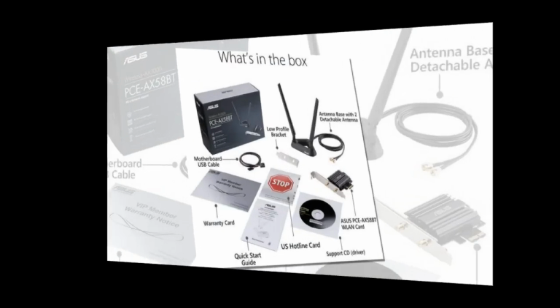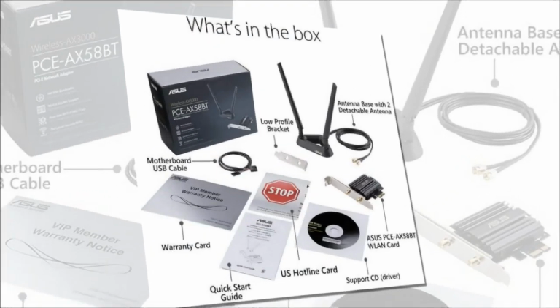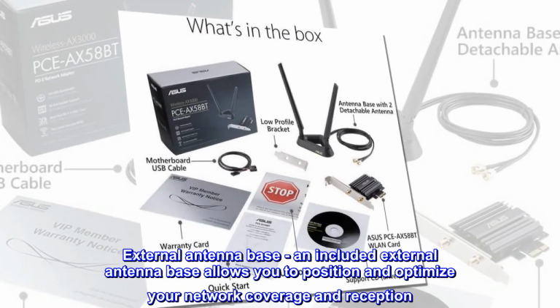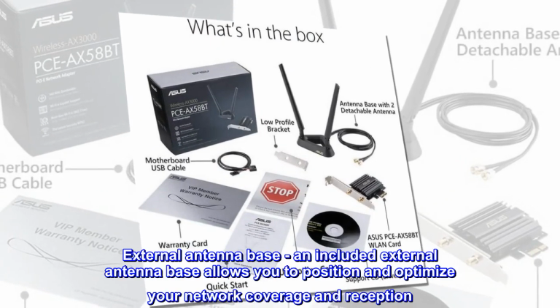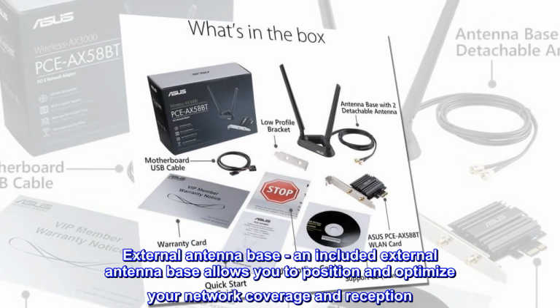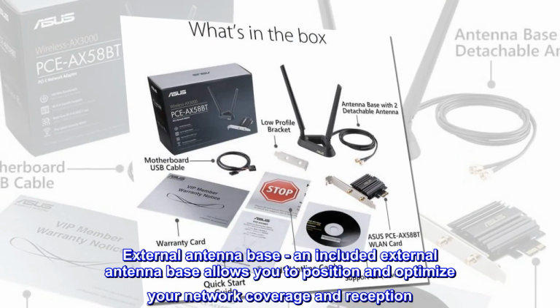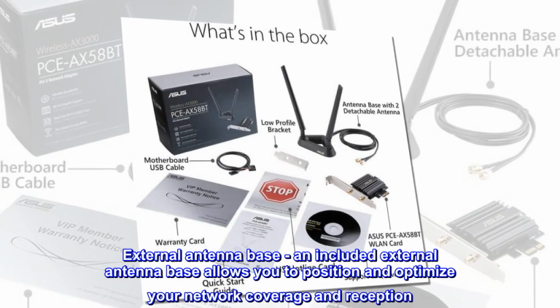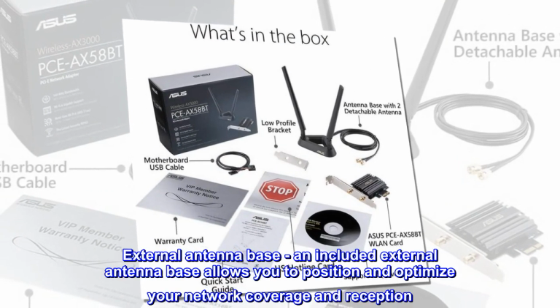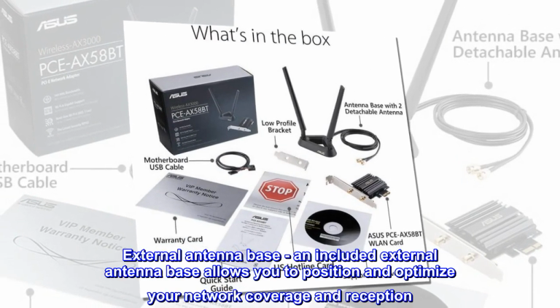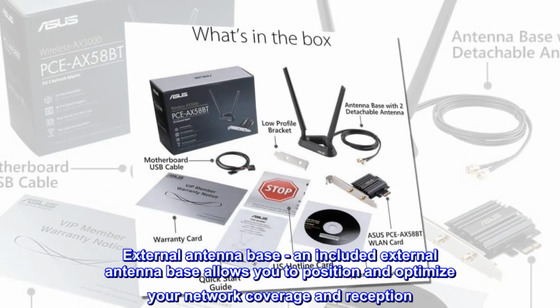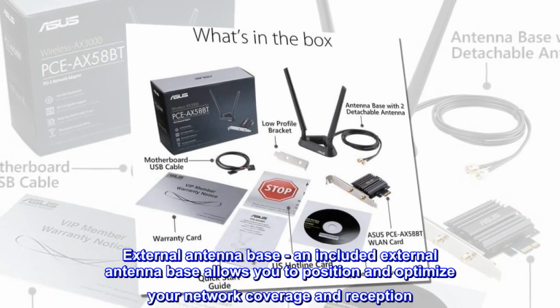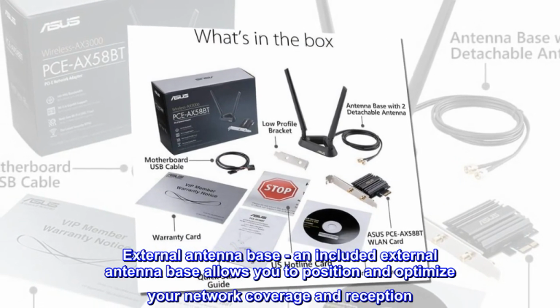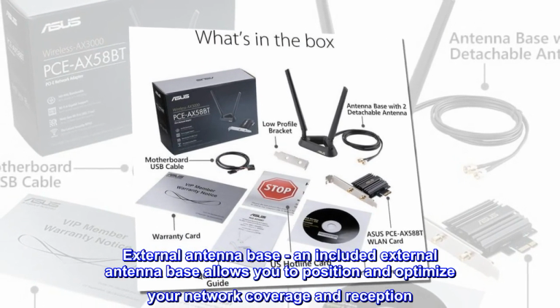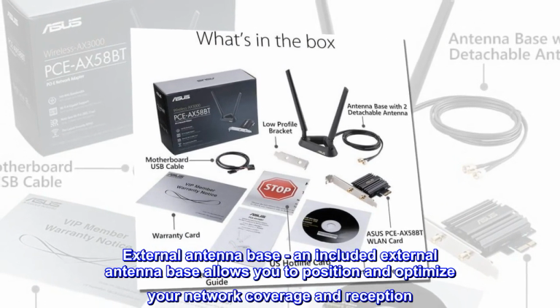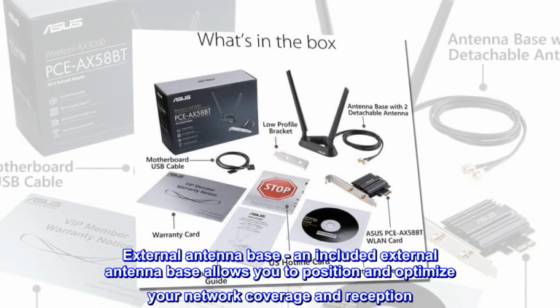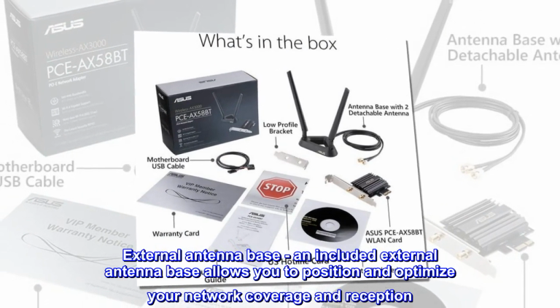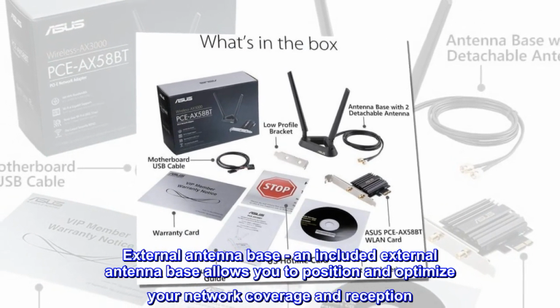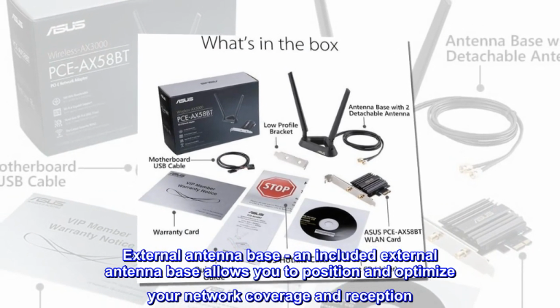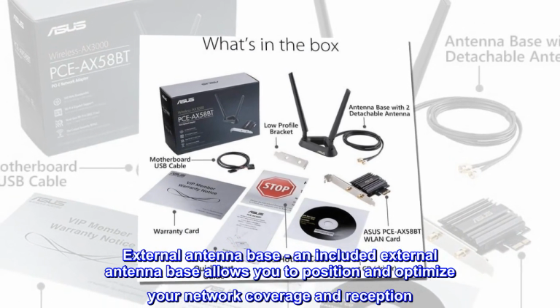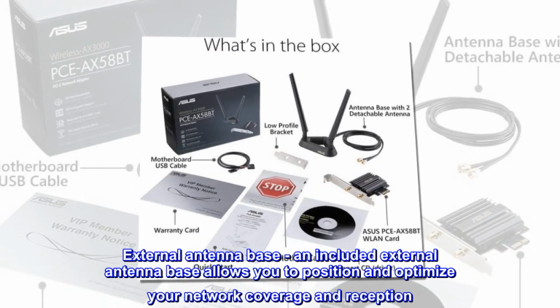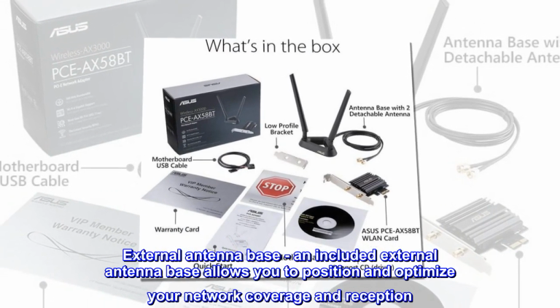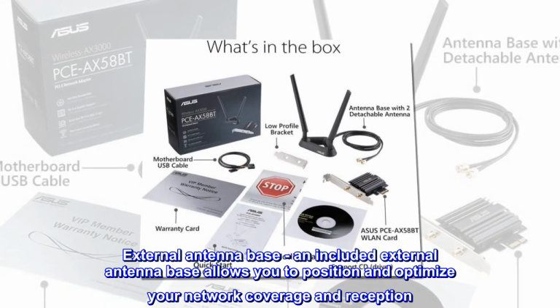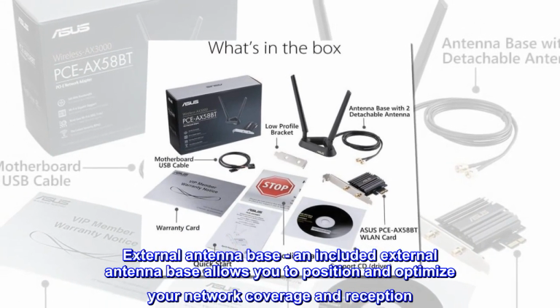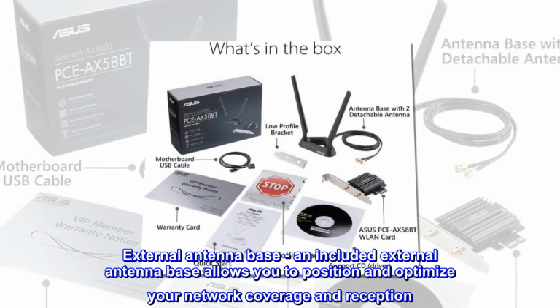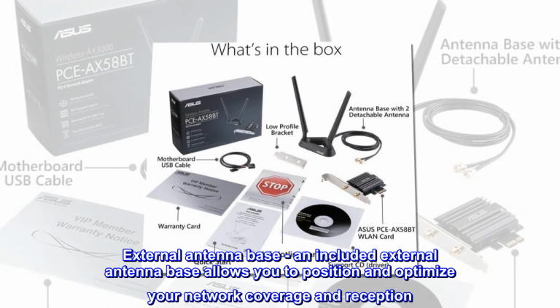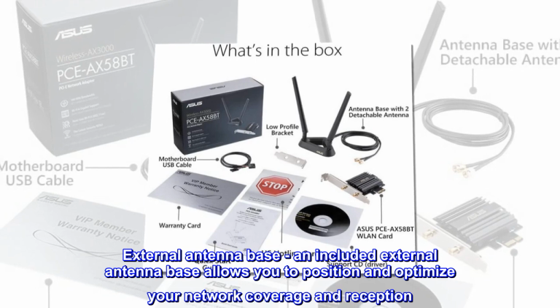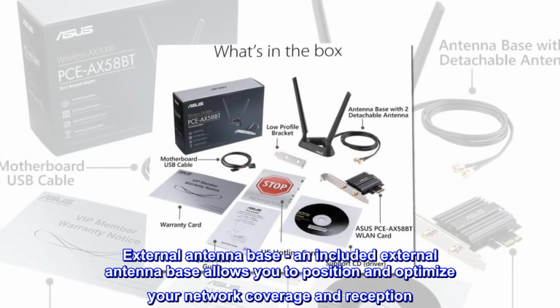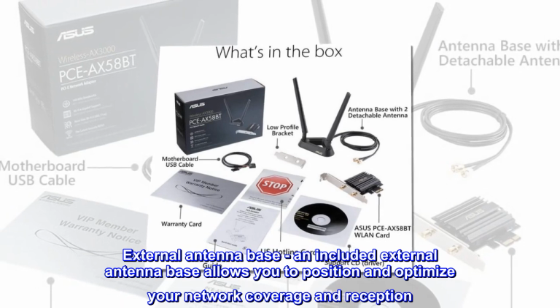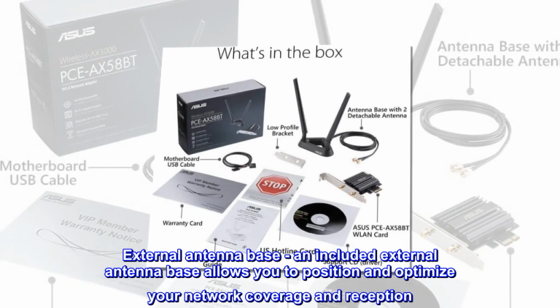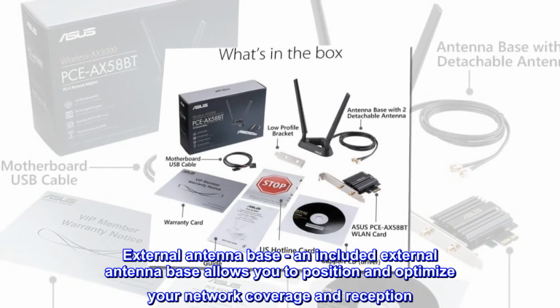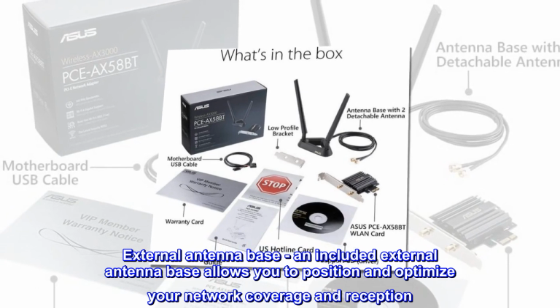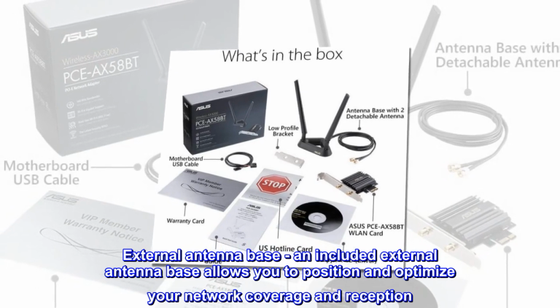External Antenna Base: an included external antenna base allows you to position and optimize your network coverage and reception.